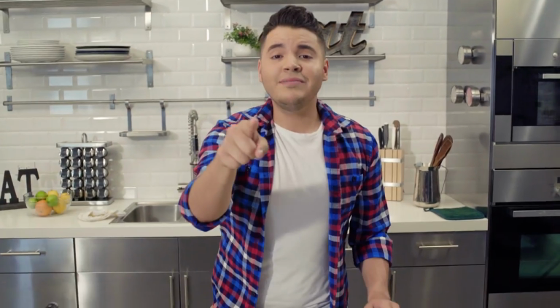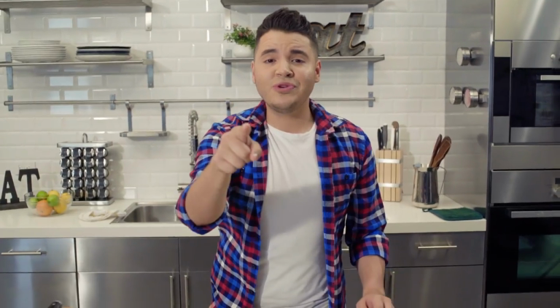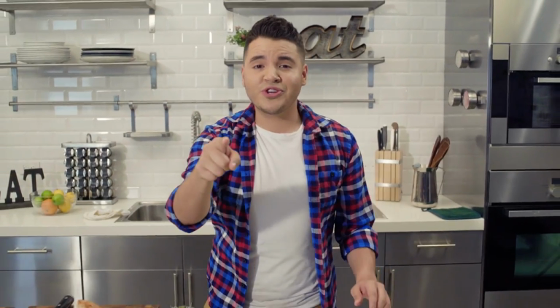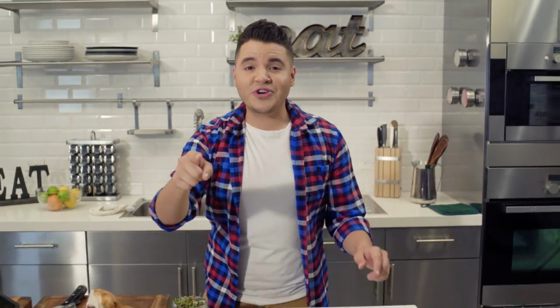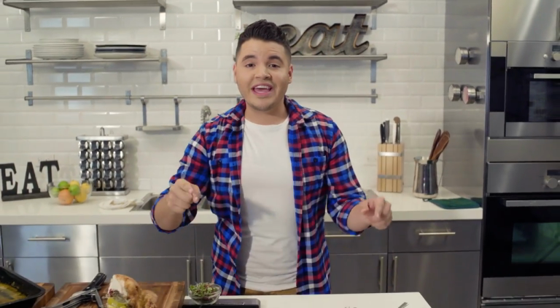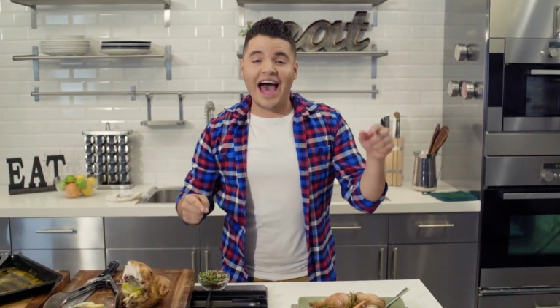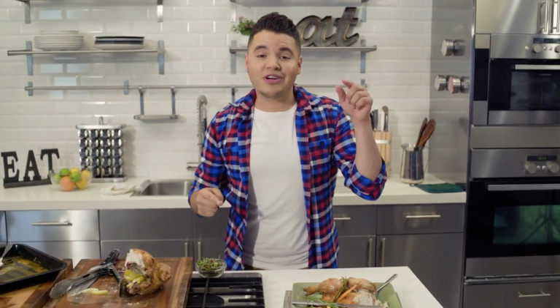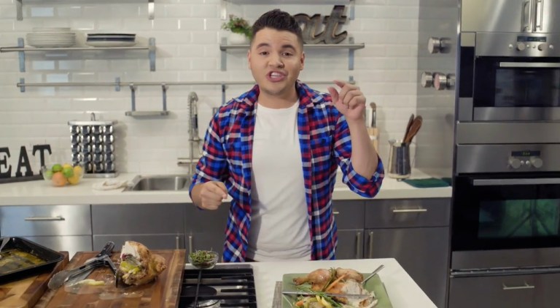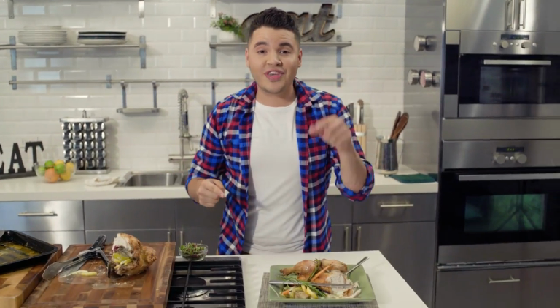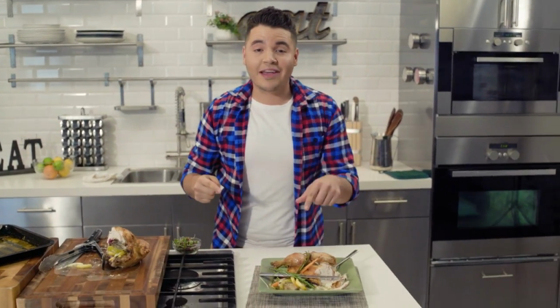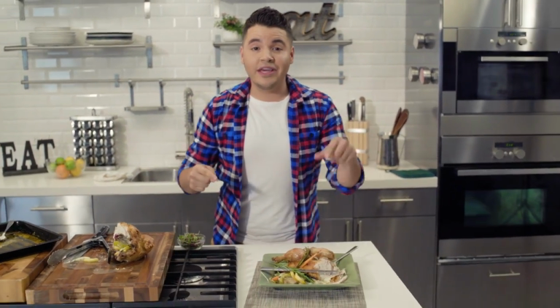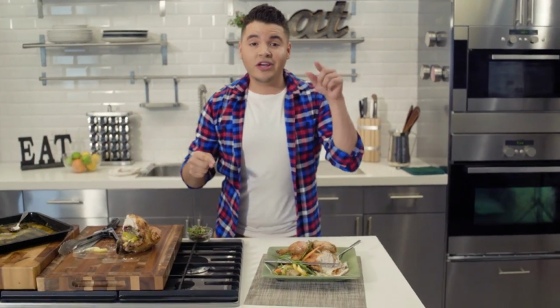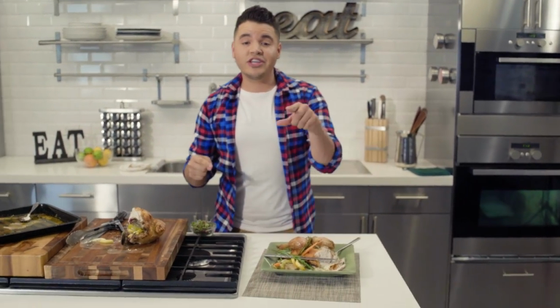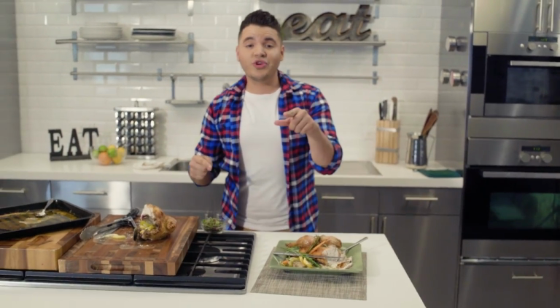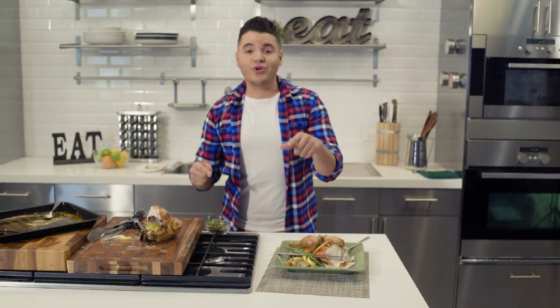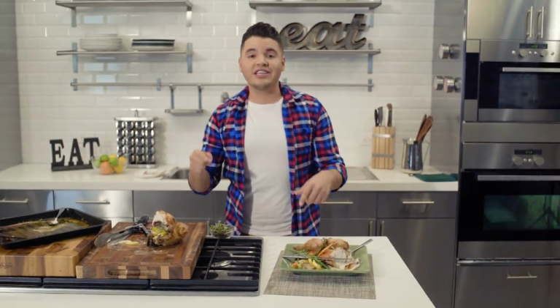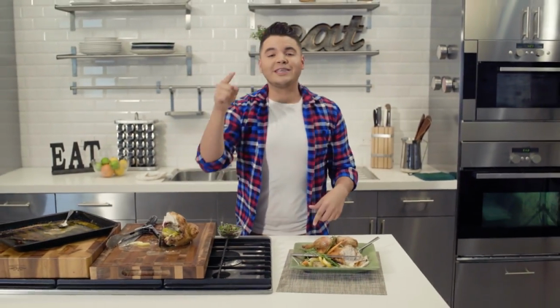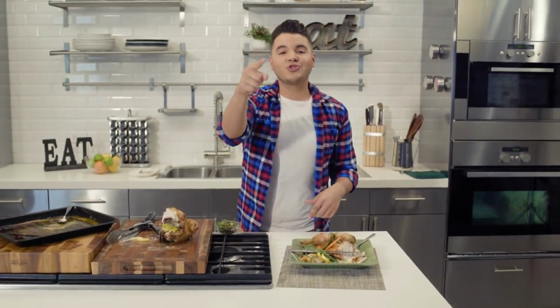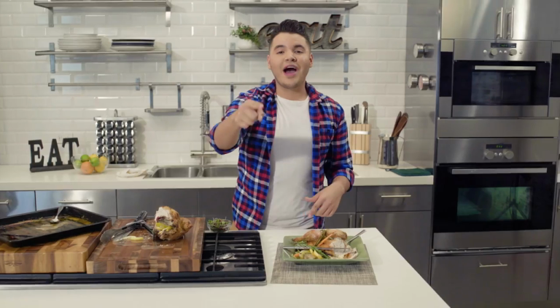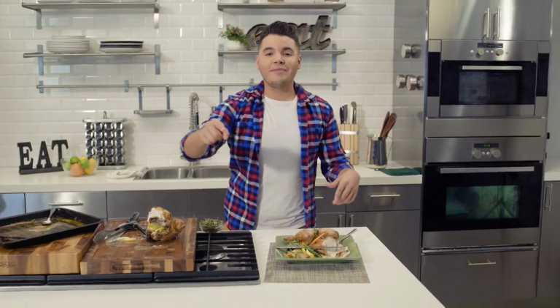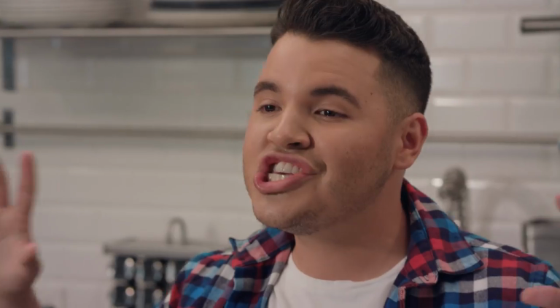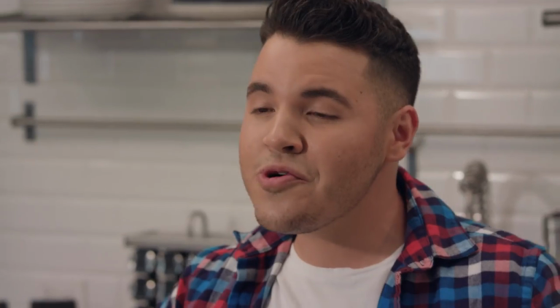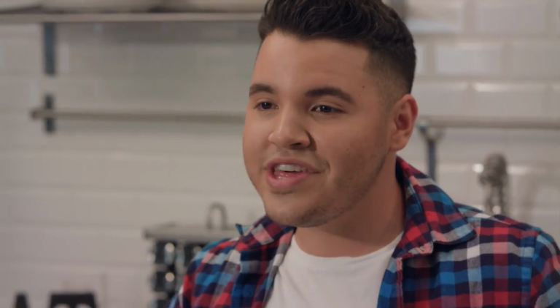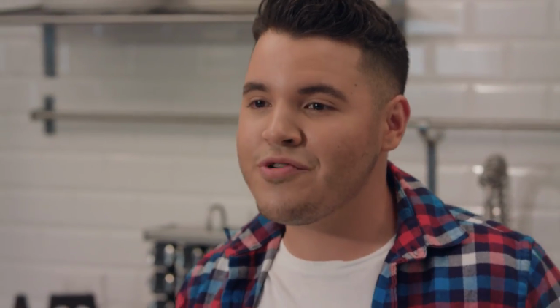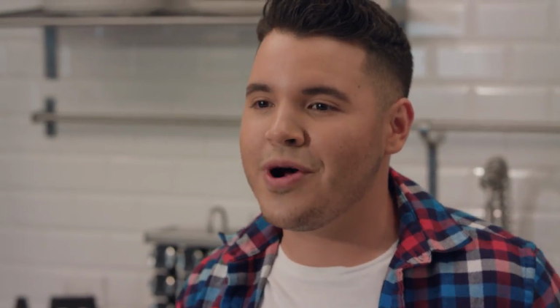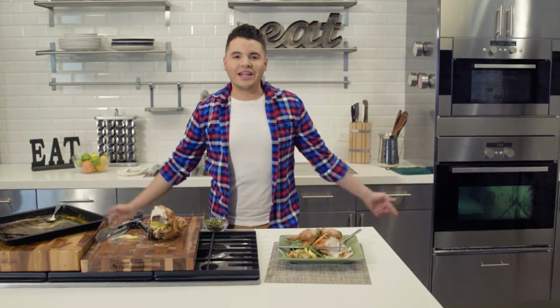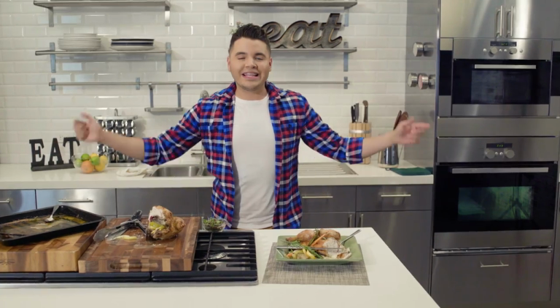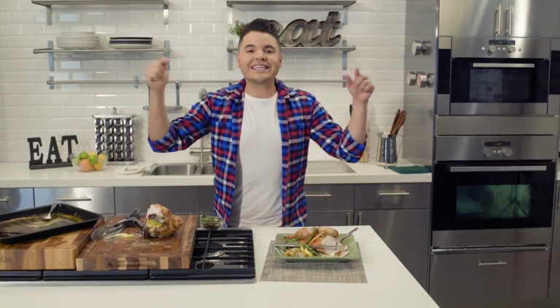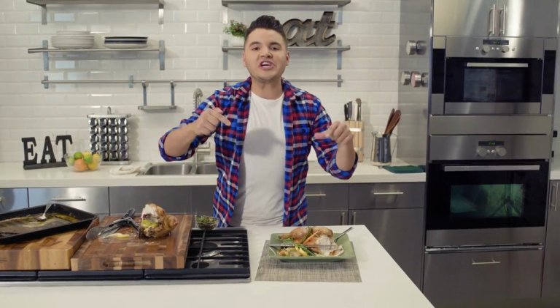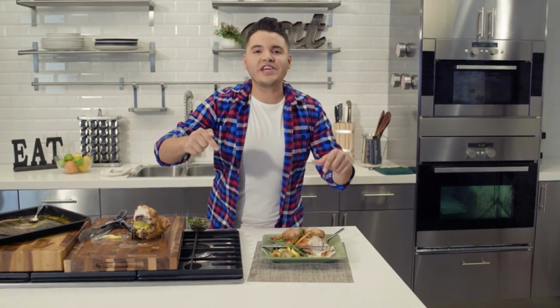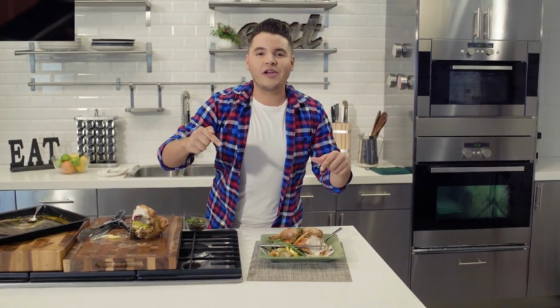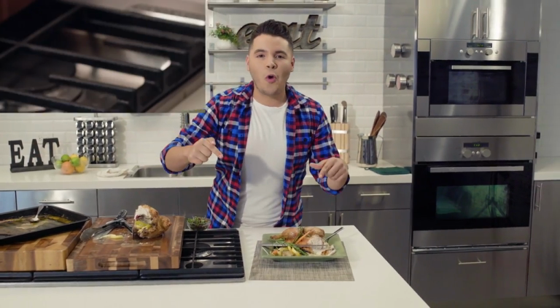Let me see what you're cooking — I want you to tag me. Cooking with Chris. Subscribe, share it with everyone. Let's get cooking at home.